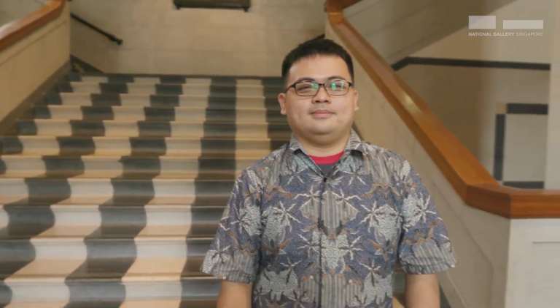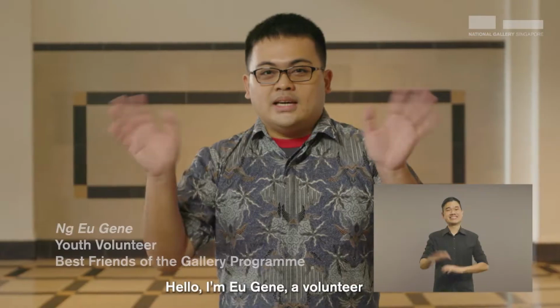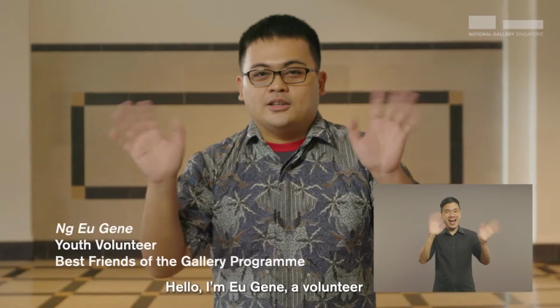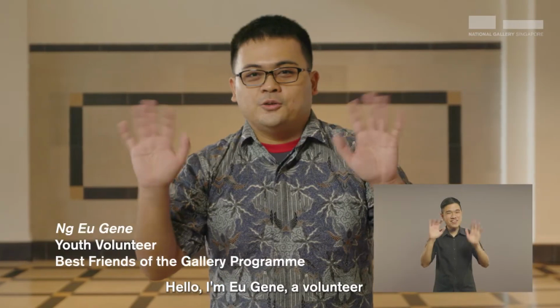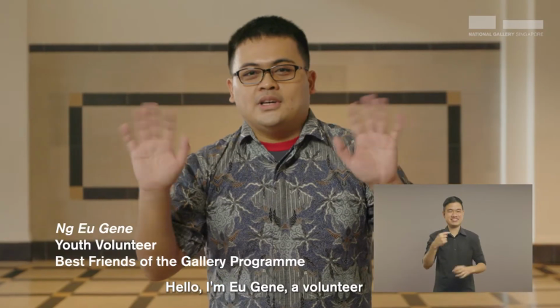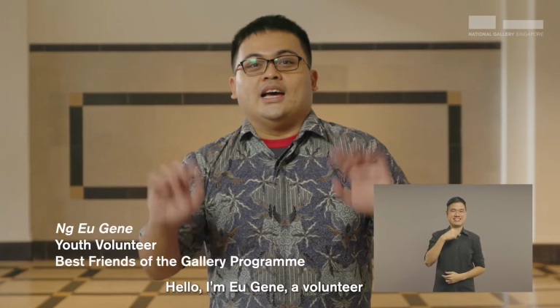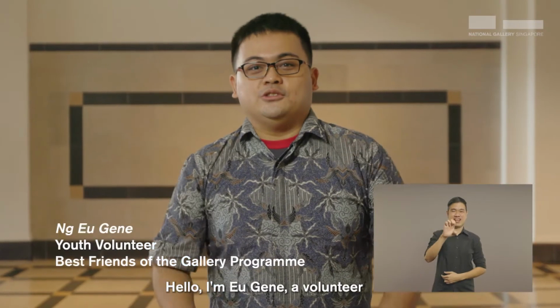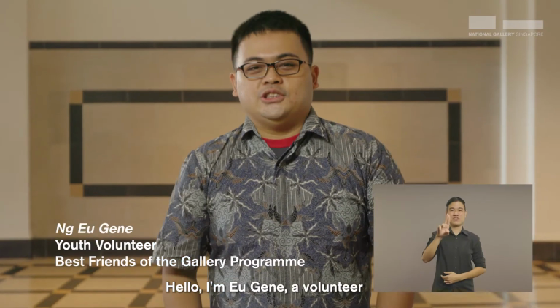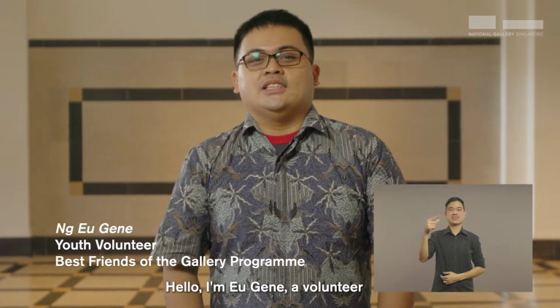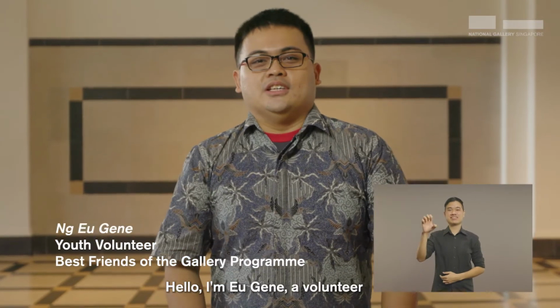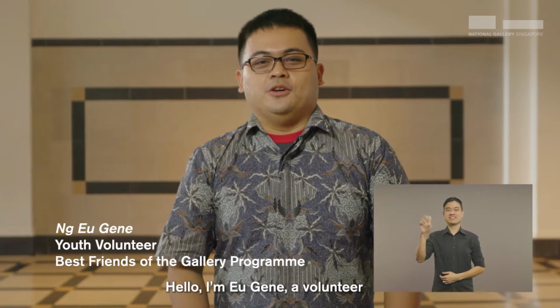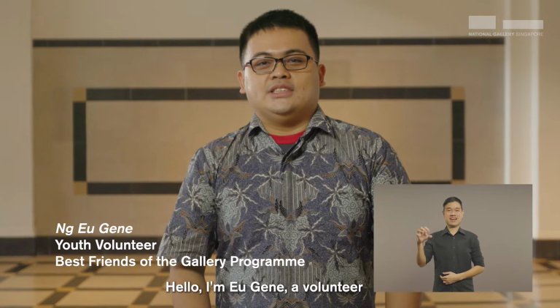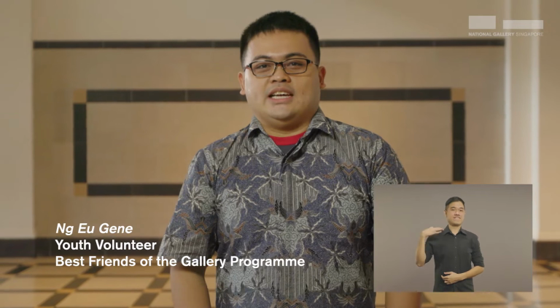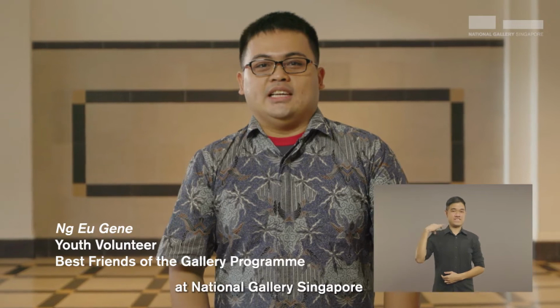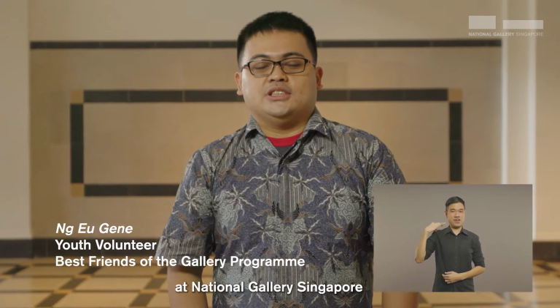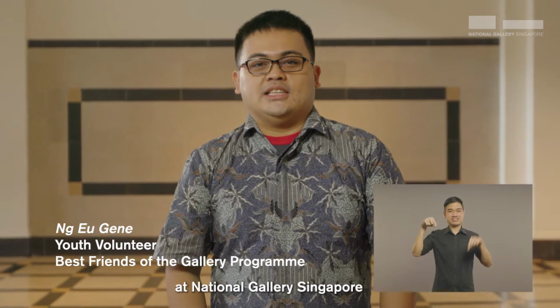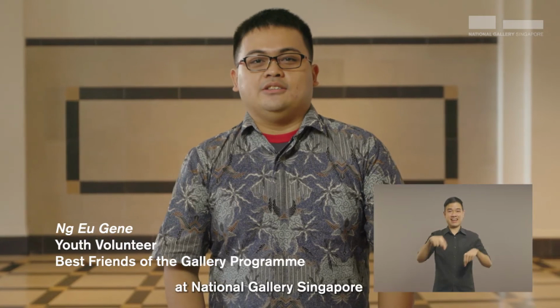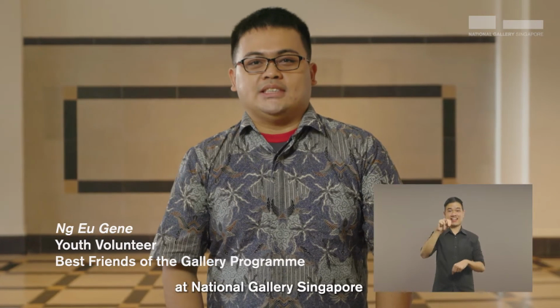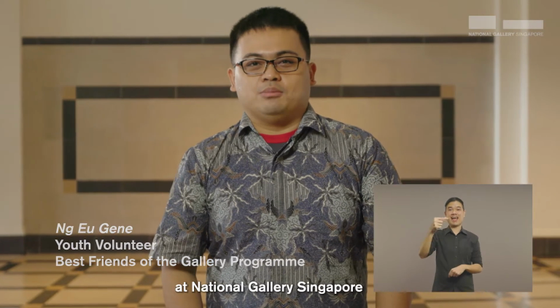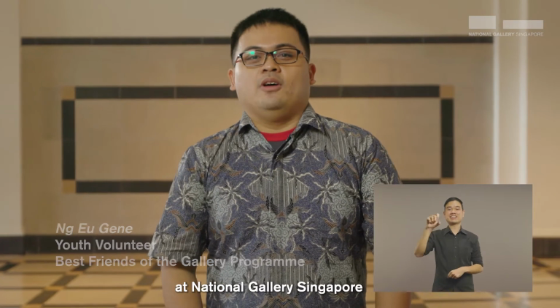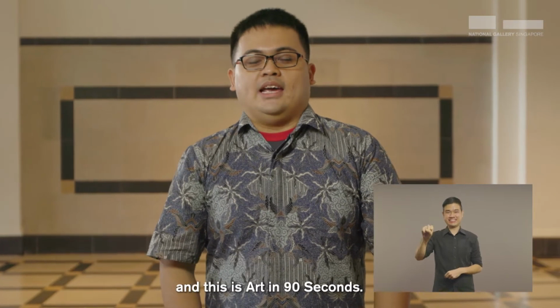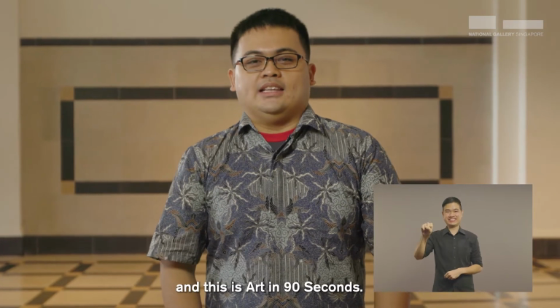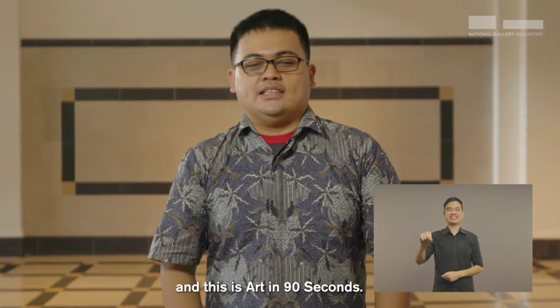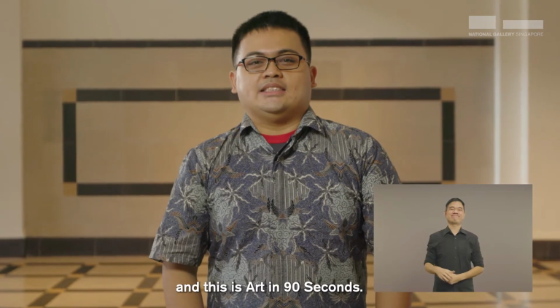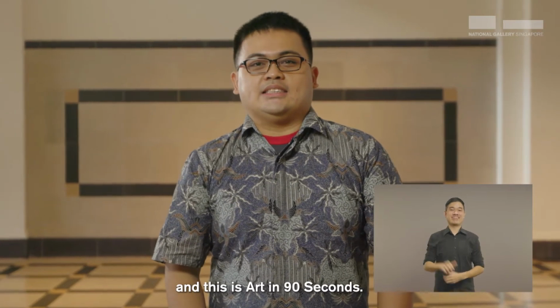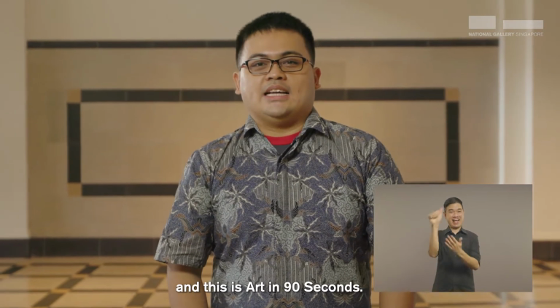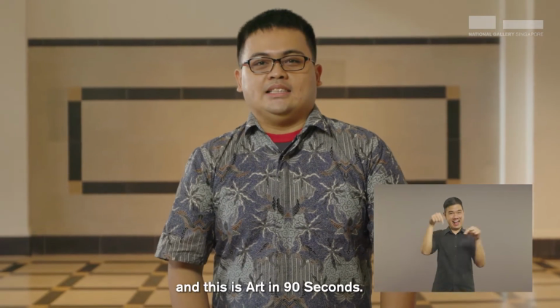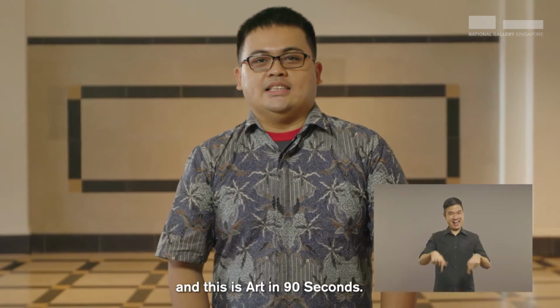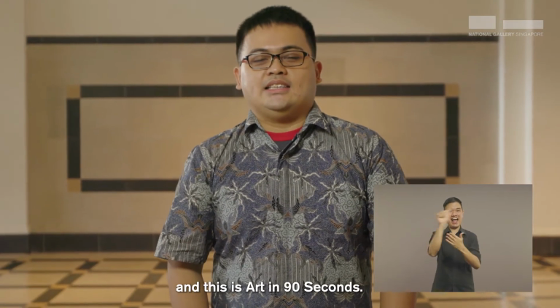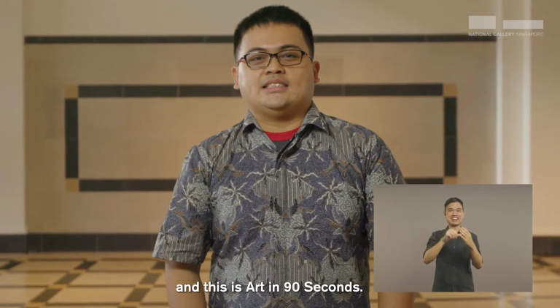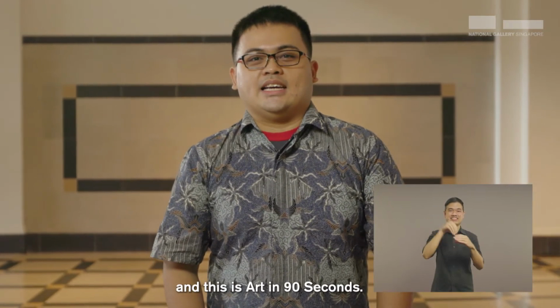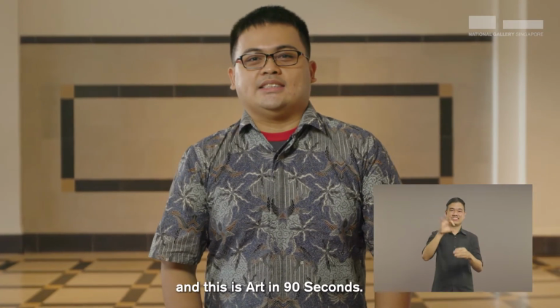Hello, I'm Eugene, a volunteer at National Gallery Singapore. And this is Art in 90 Seconds.